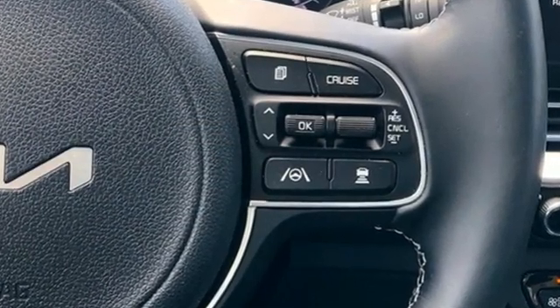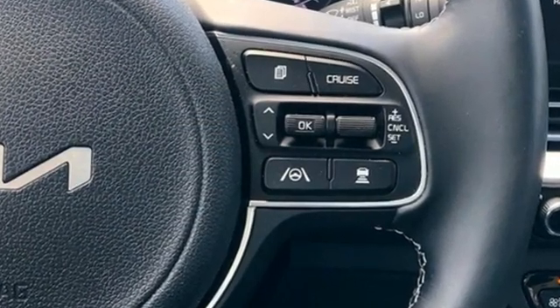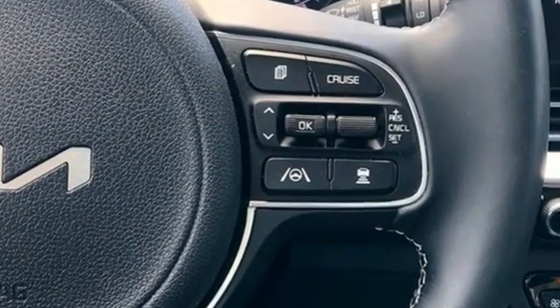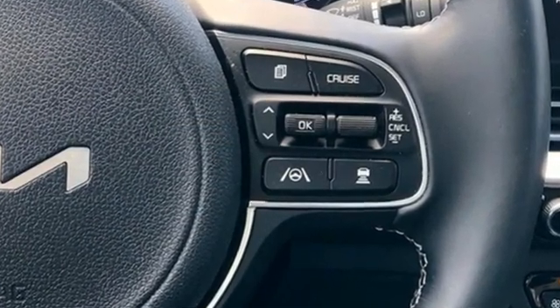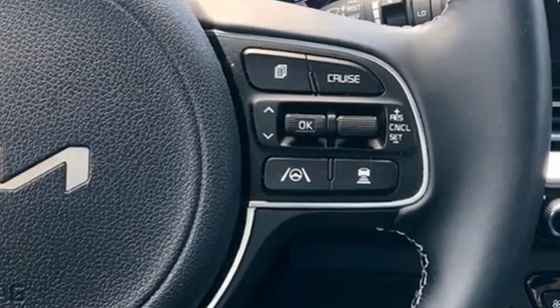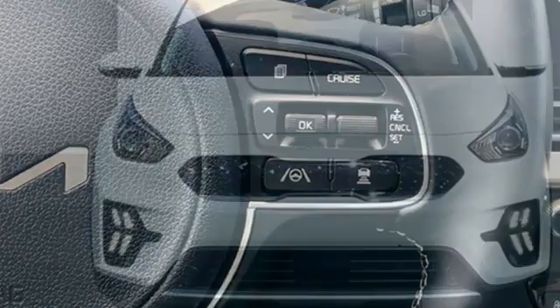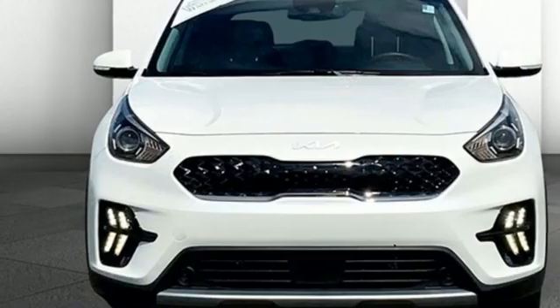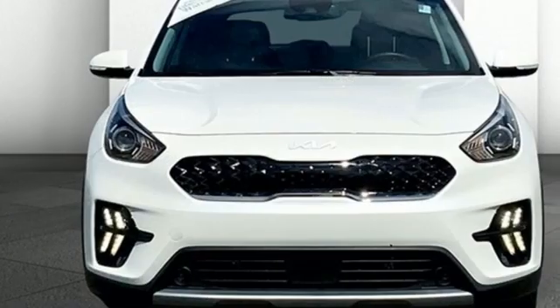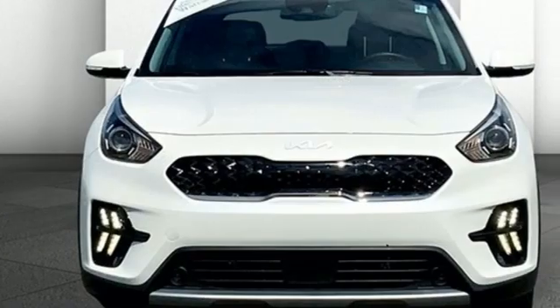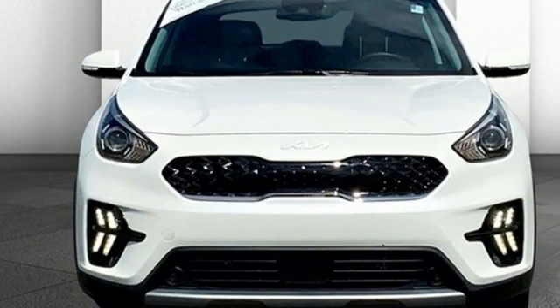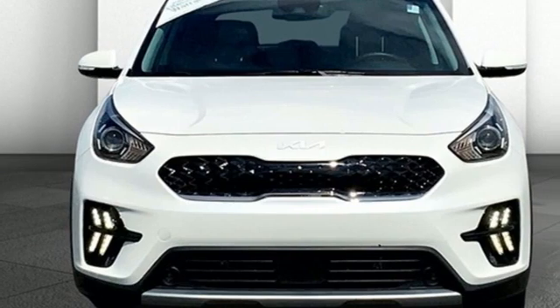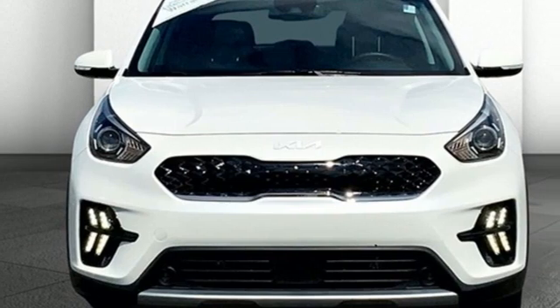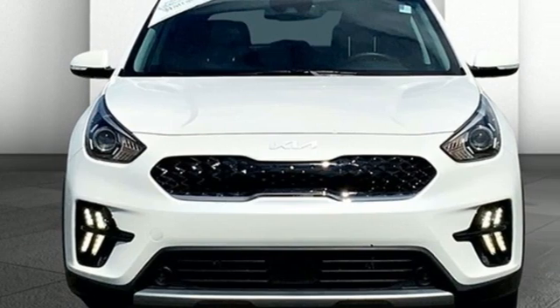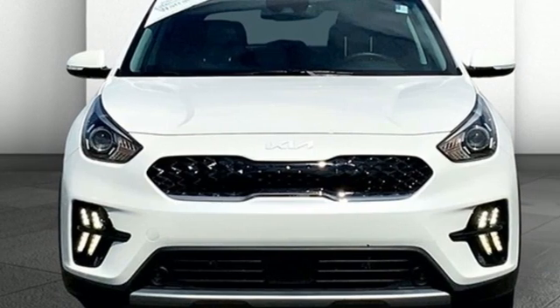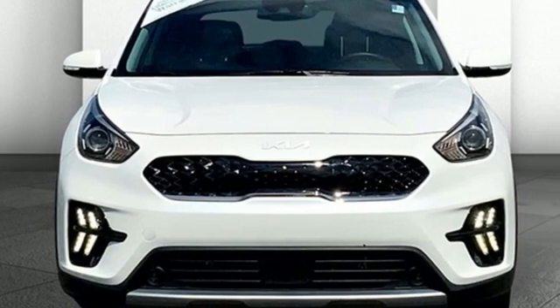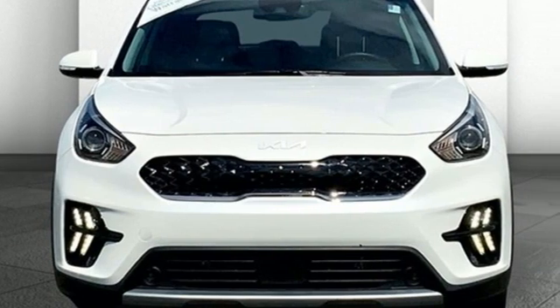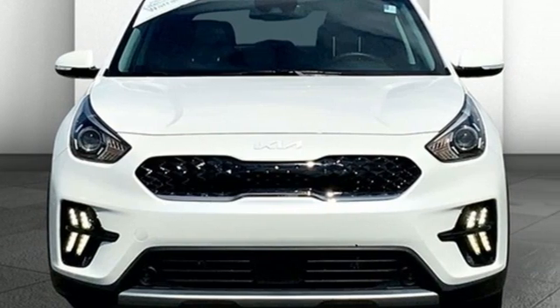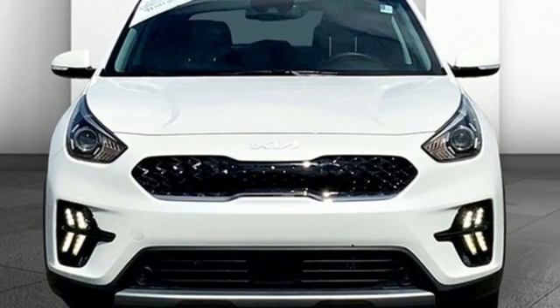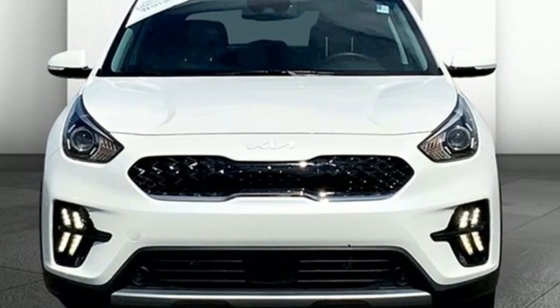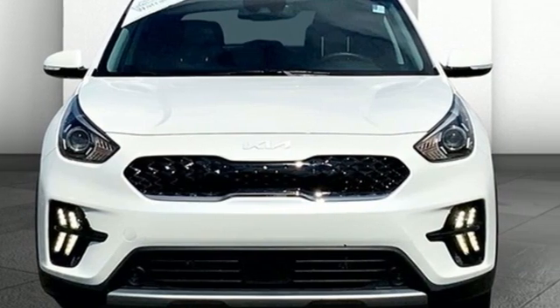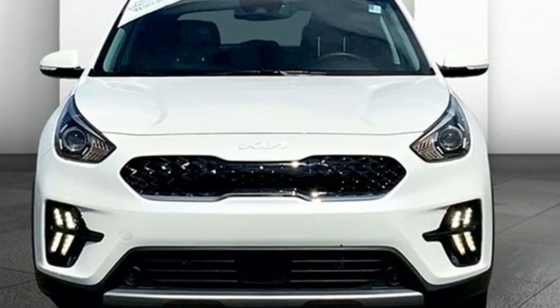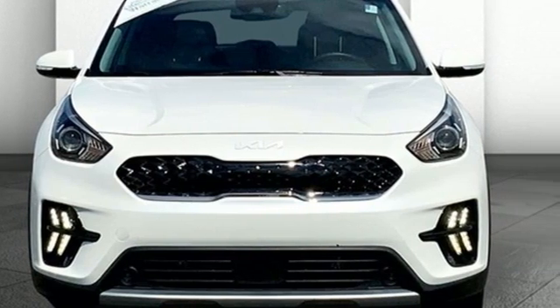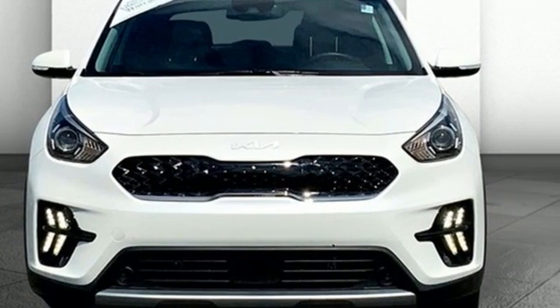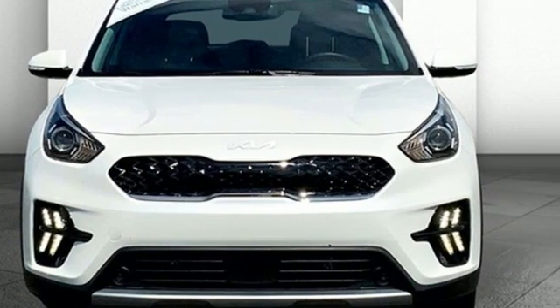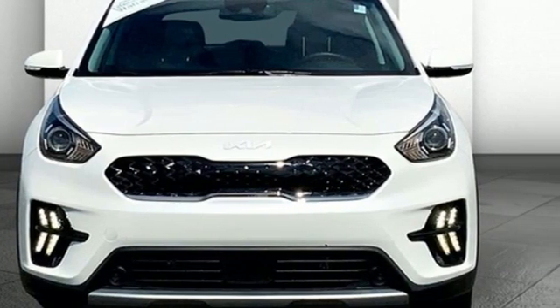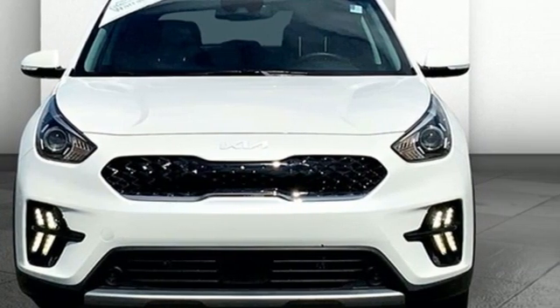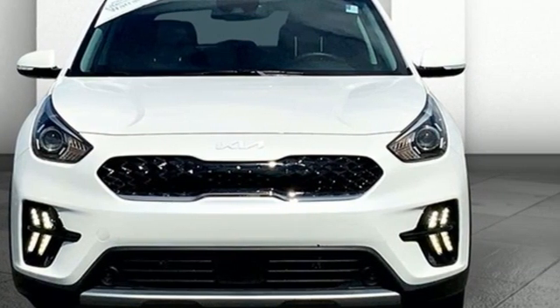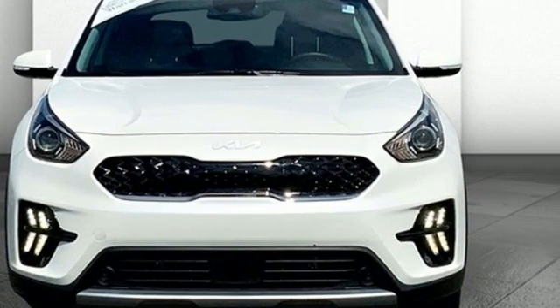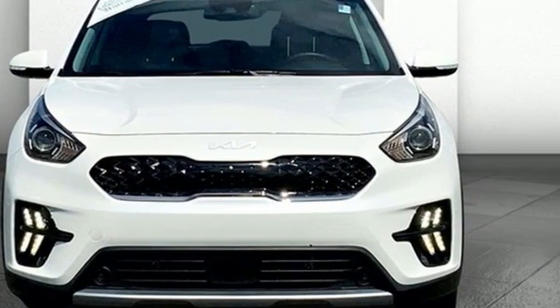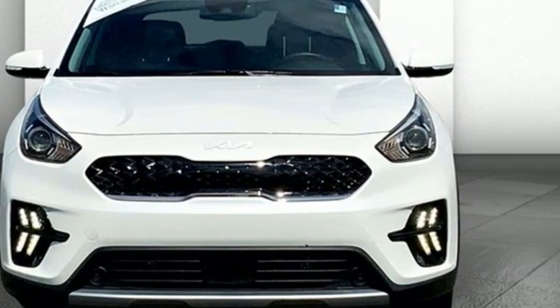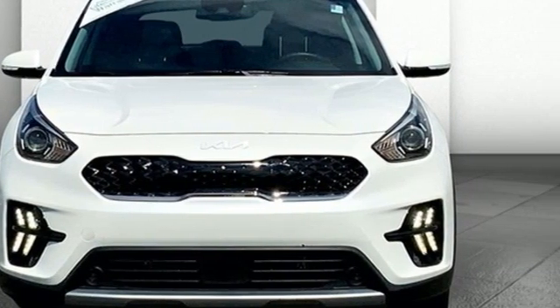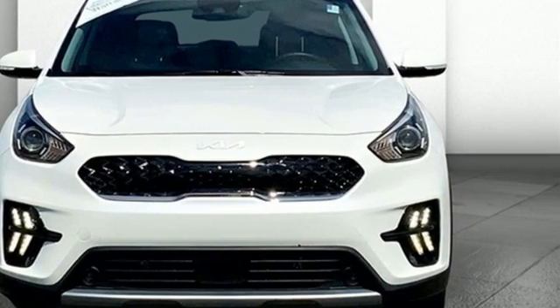Kia — designed for fun, driven for thrills. Hurry in today and see it for yourself.